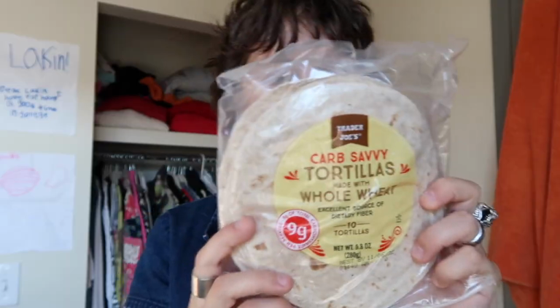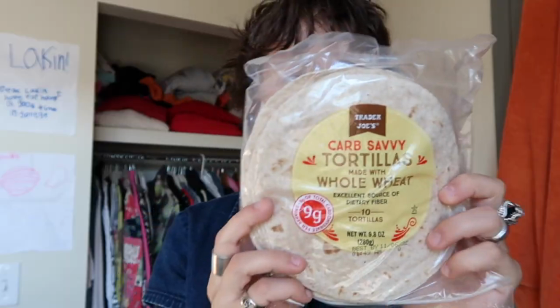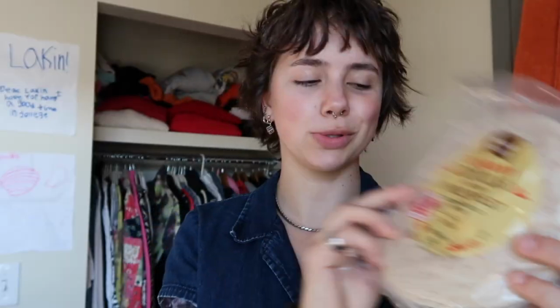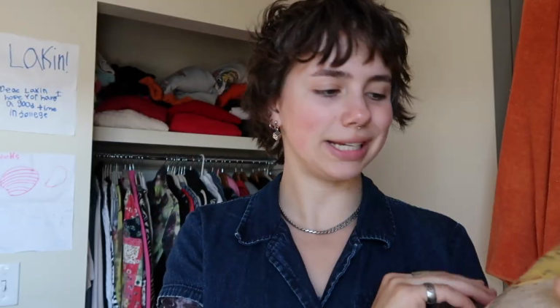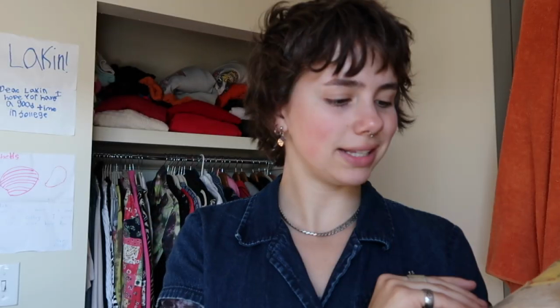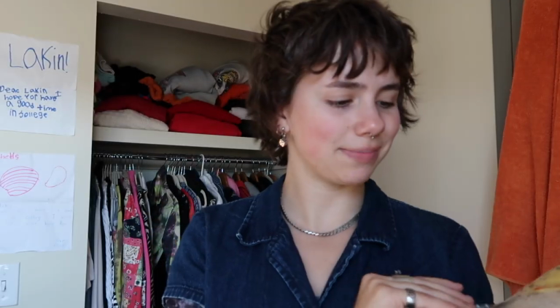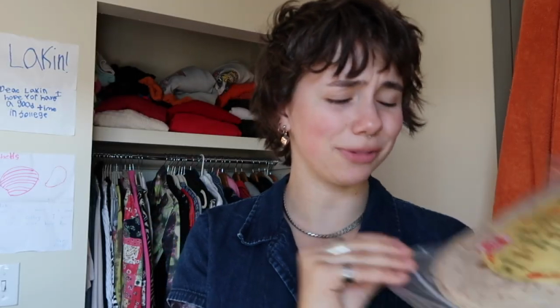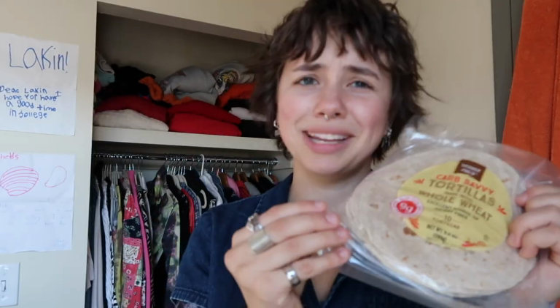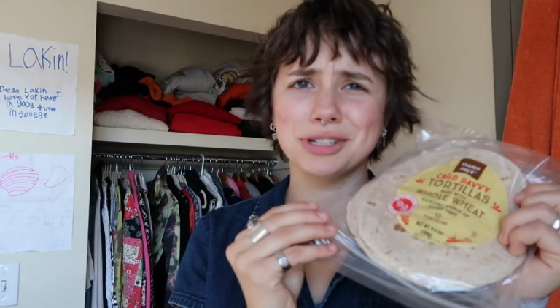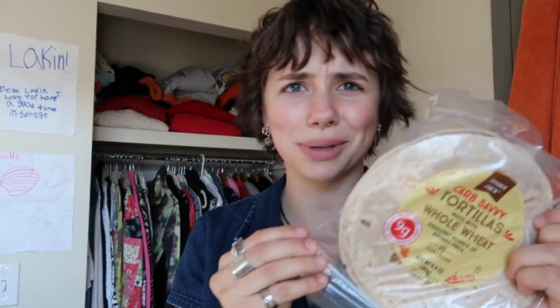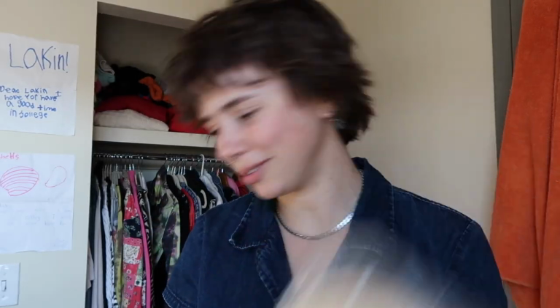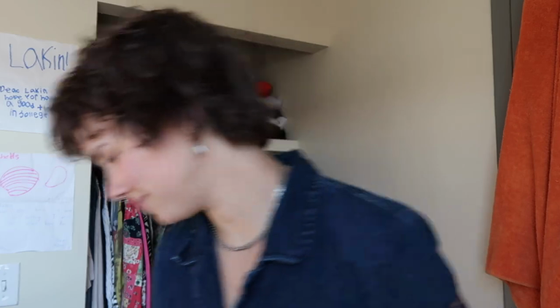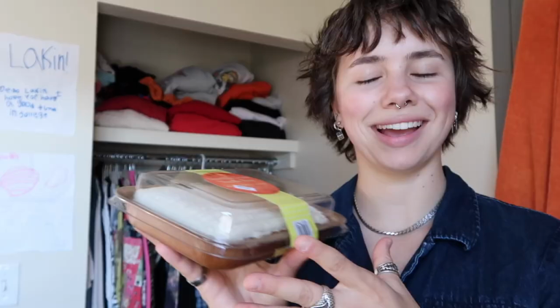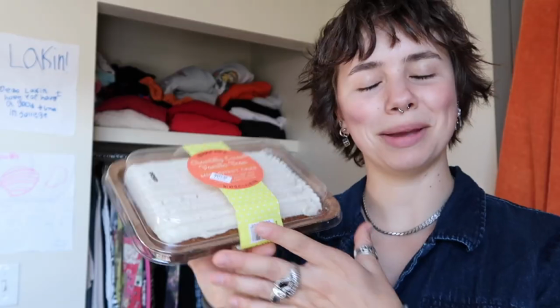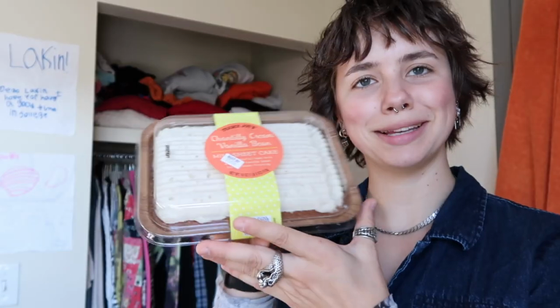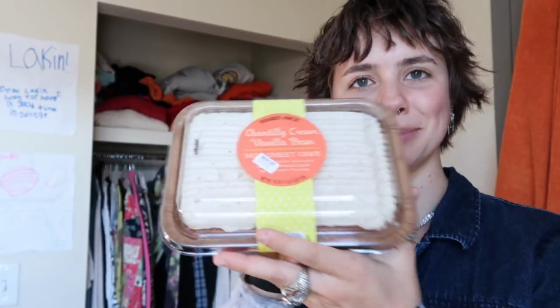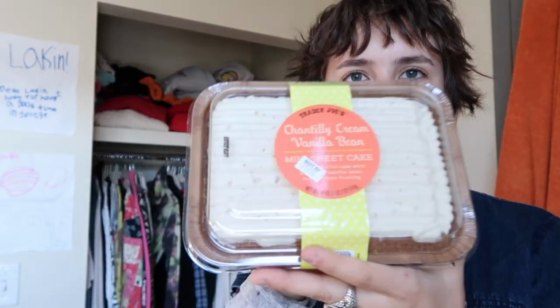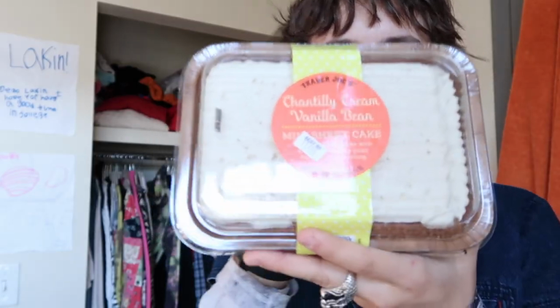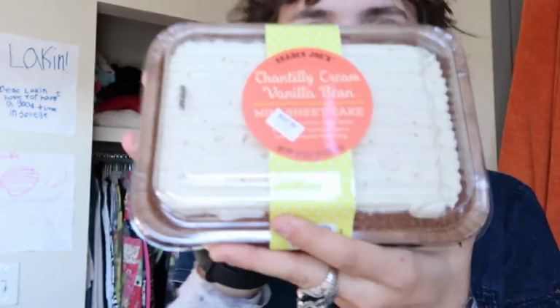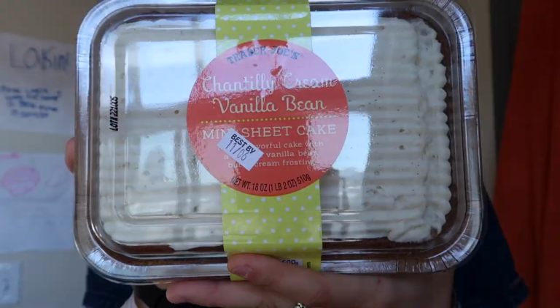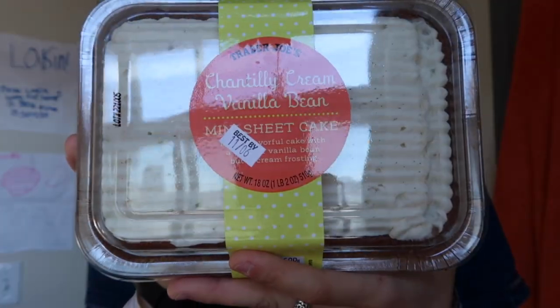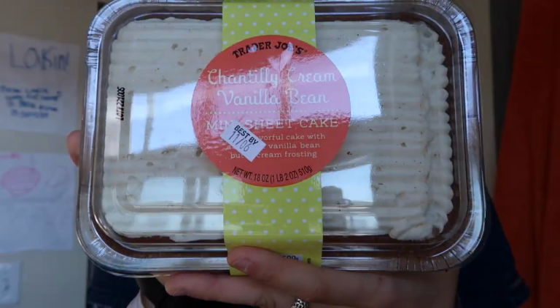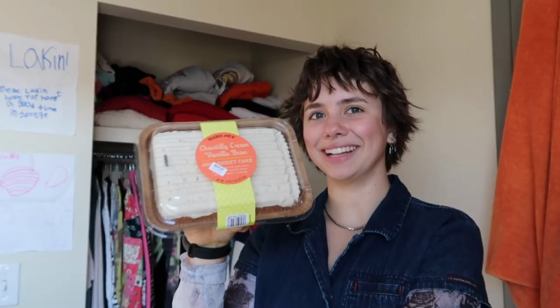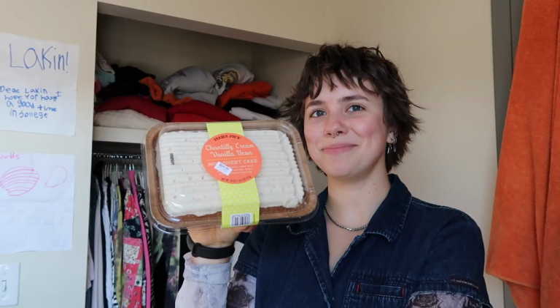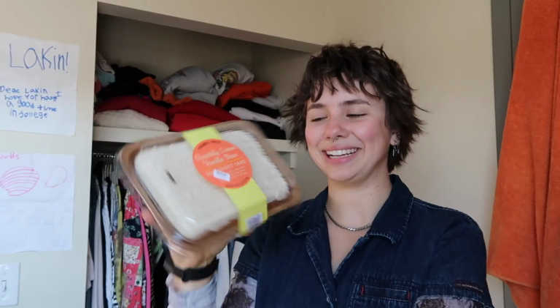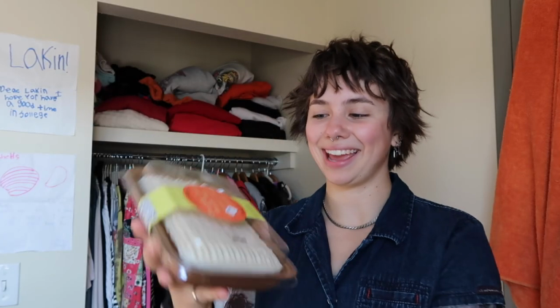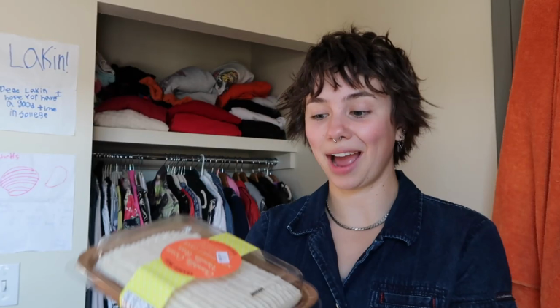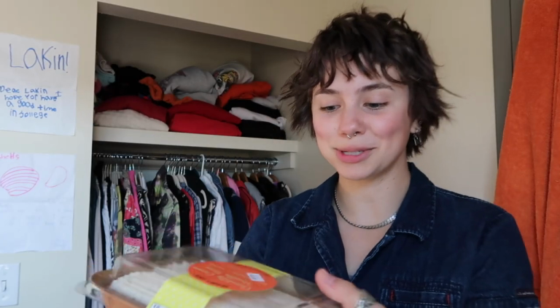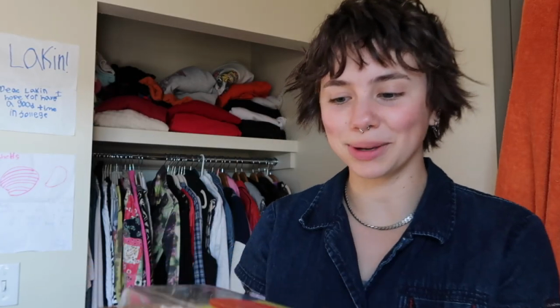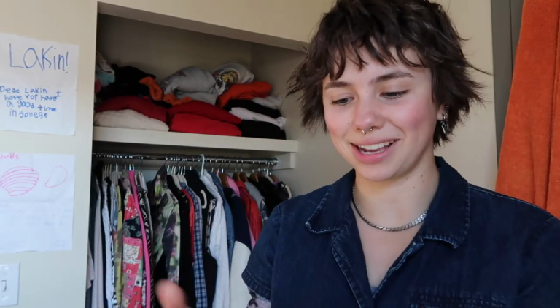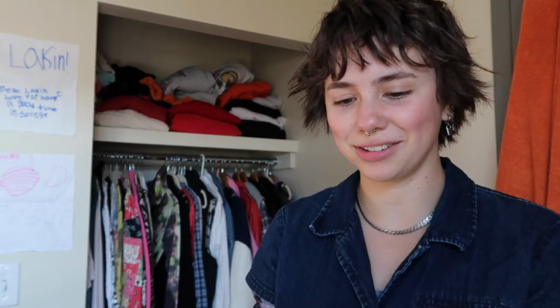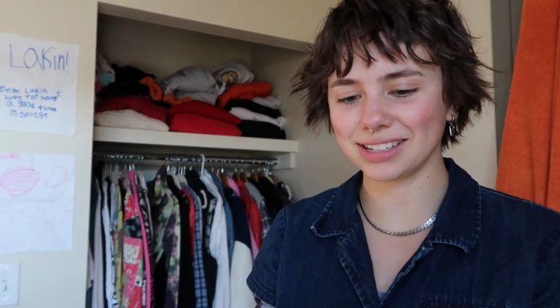Got some whole wheat tortillas and they're mini, which is so cute. And my big splurge — vanilla bean cake. I'm so excited for this.